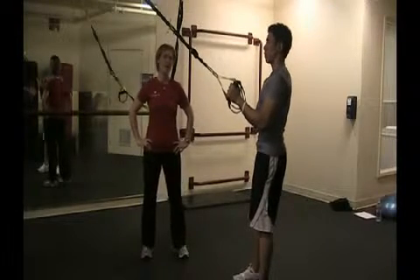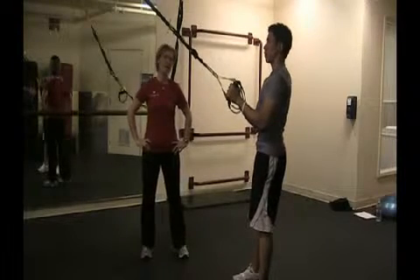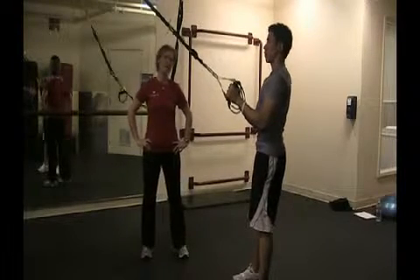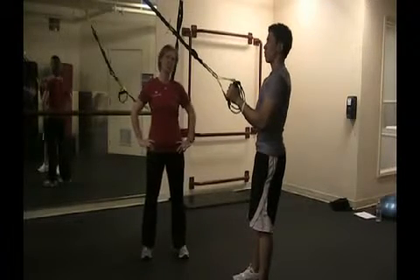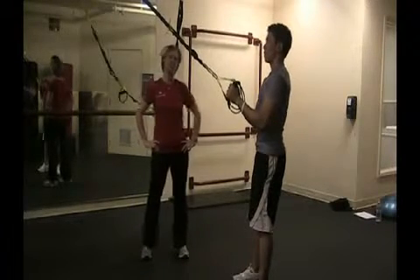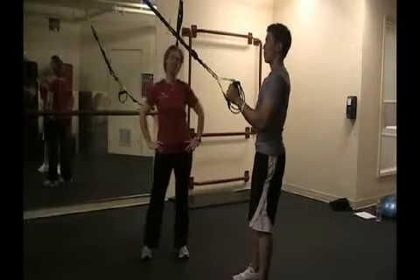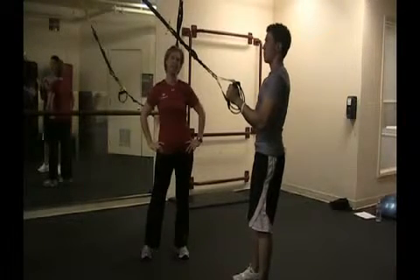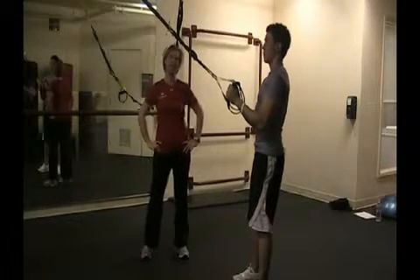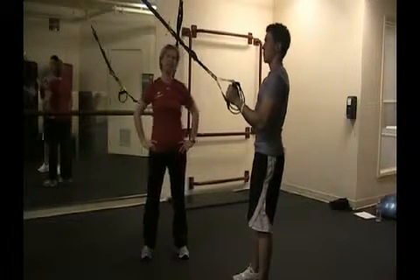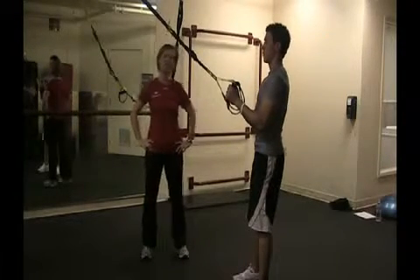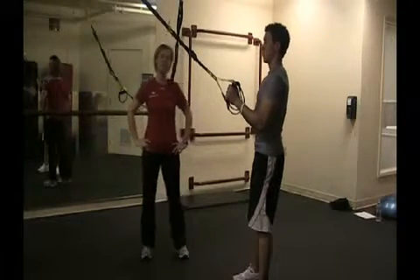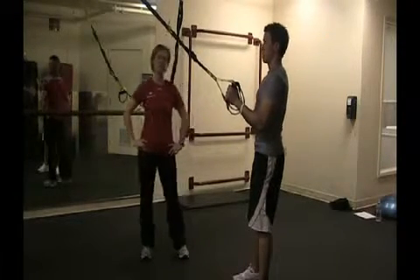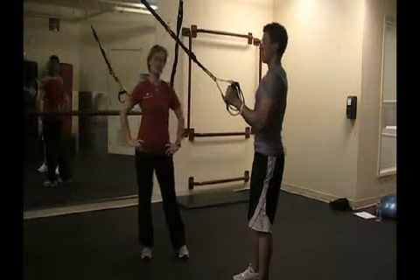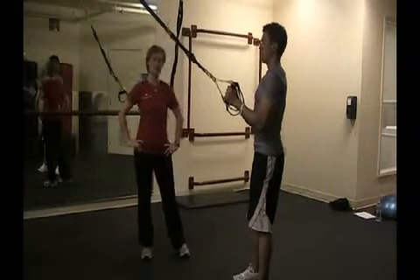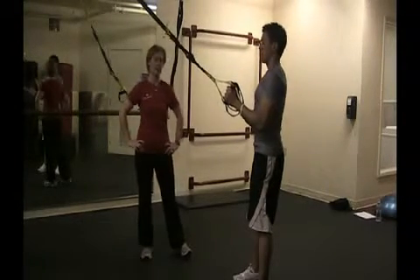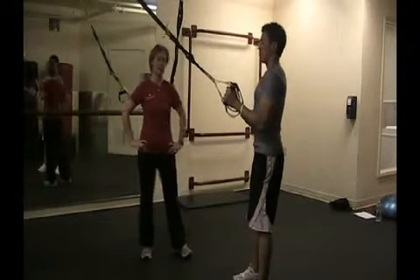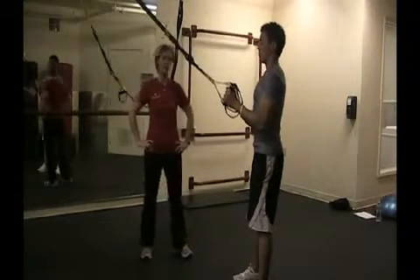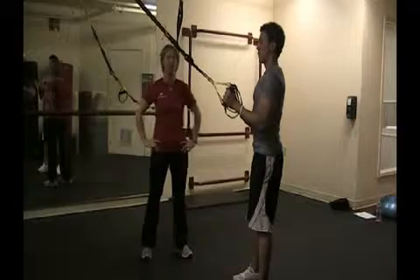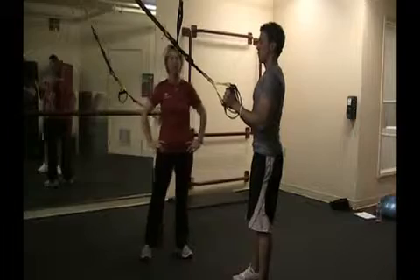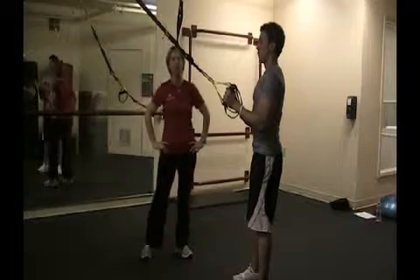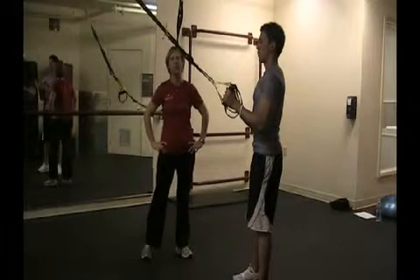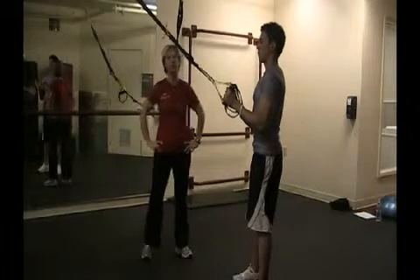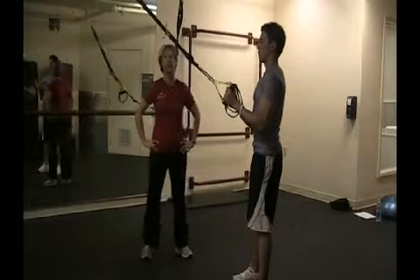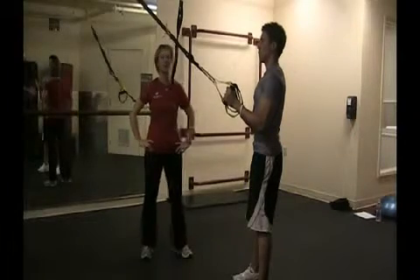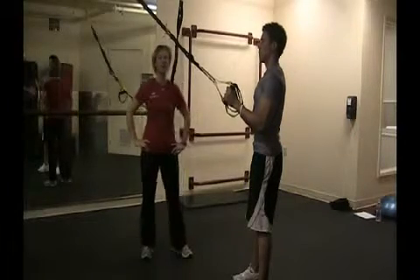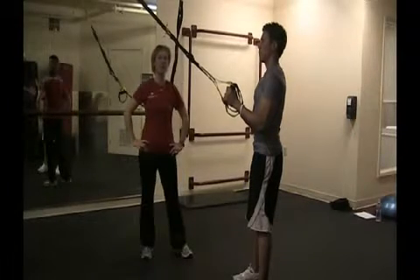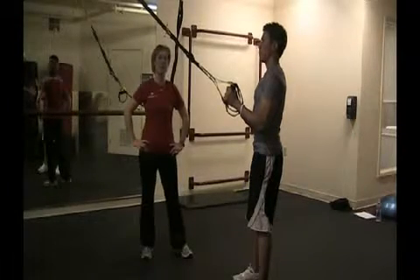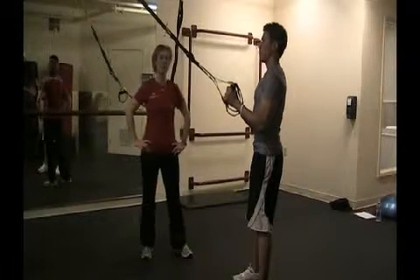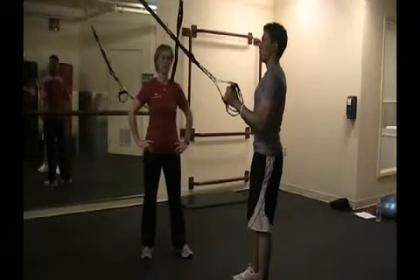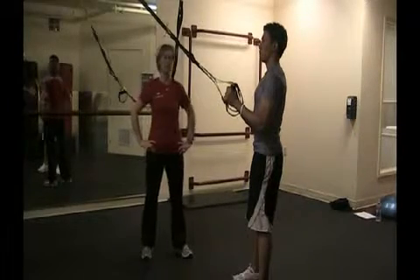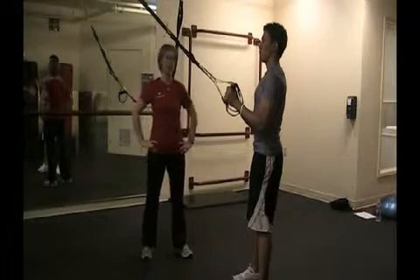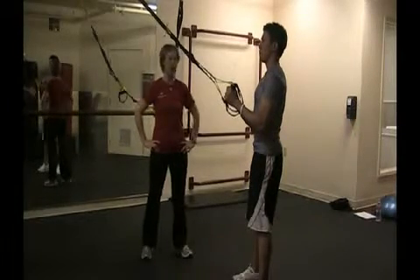Hi, my name is Katrina Niguez, personal fitness trainer with Seattle Athletic Club. Today we're going to be demonstrating three different versions of a squat.